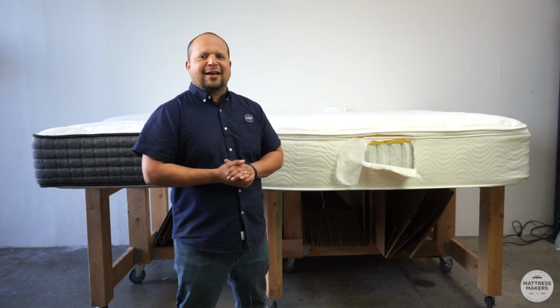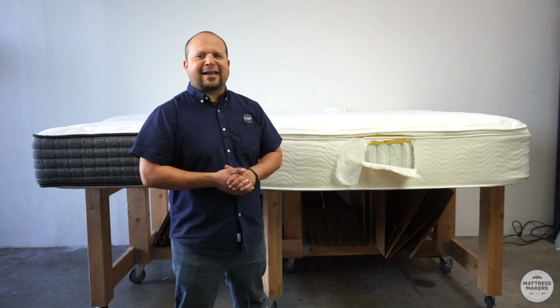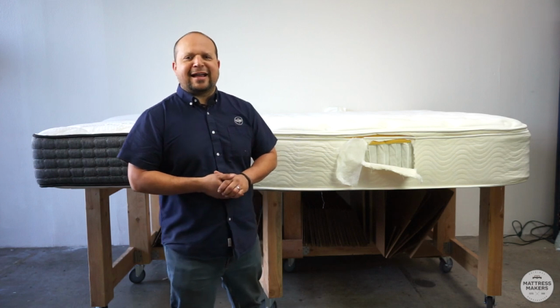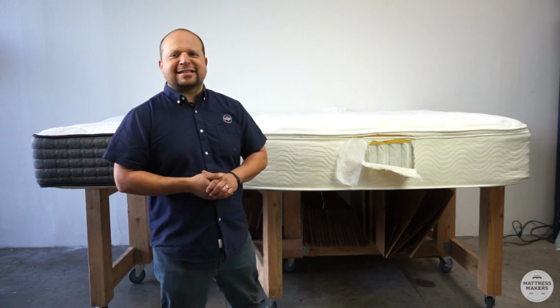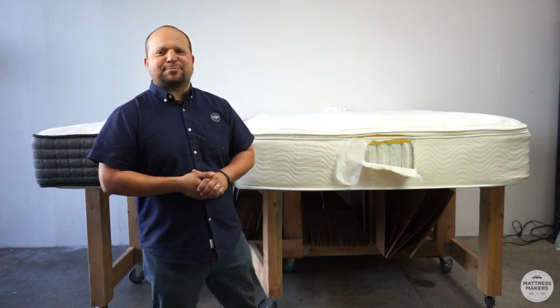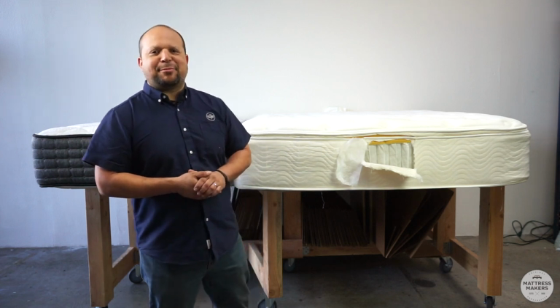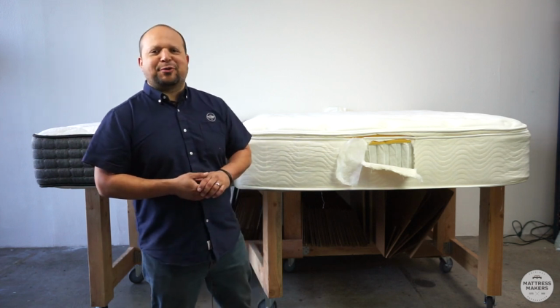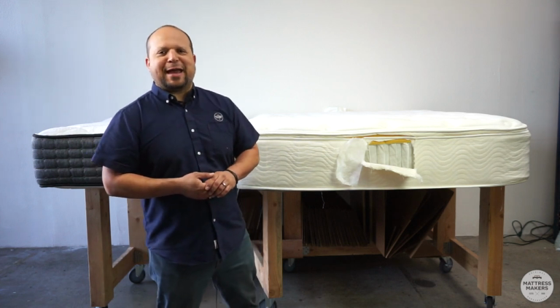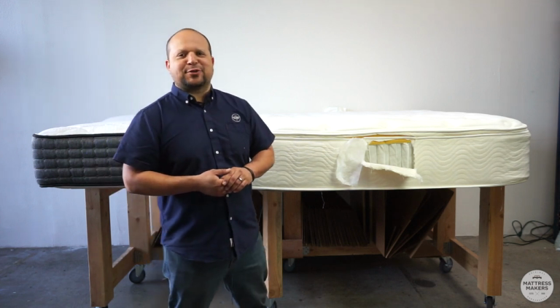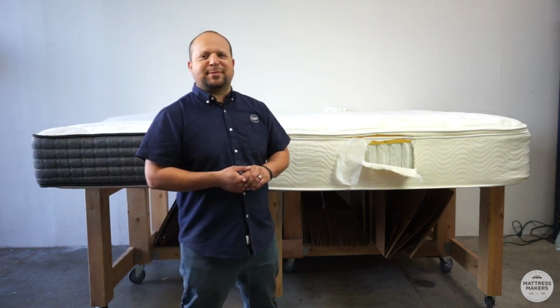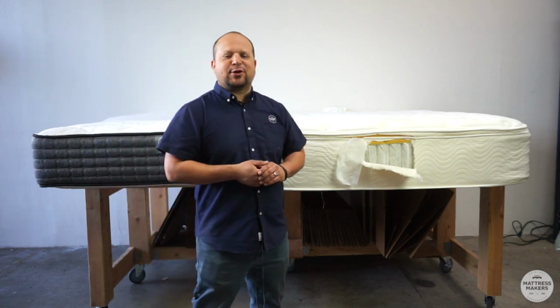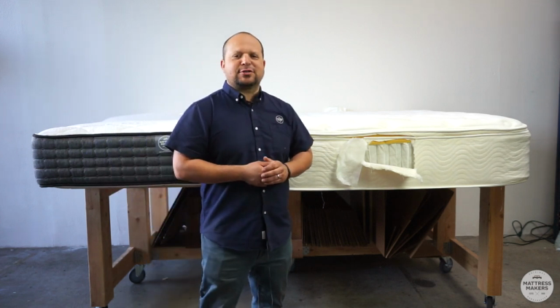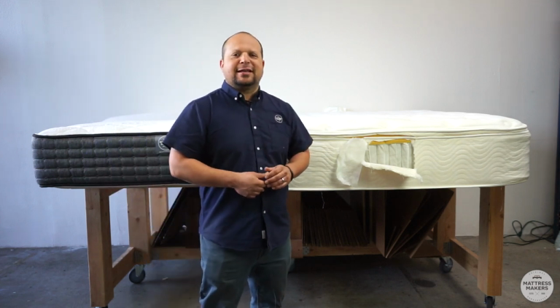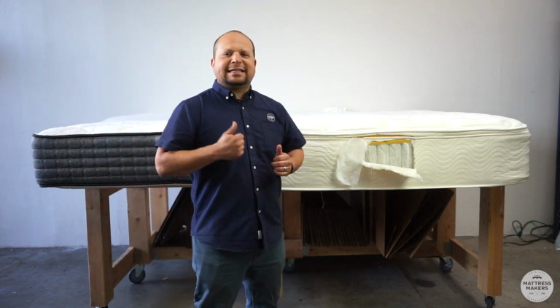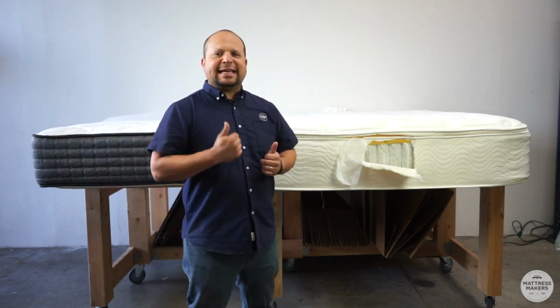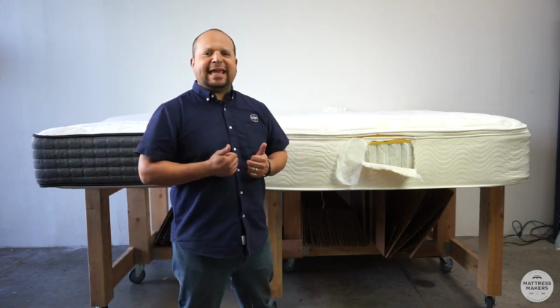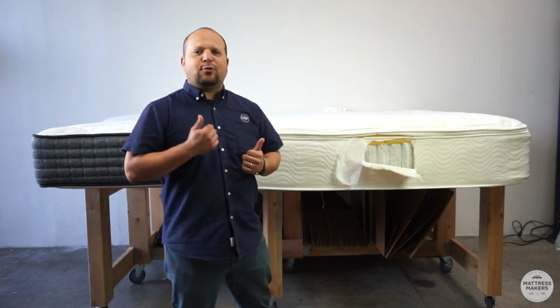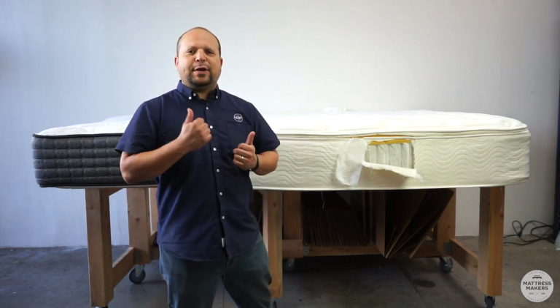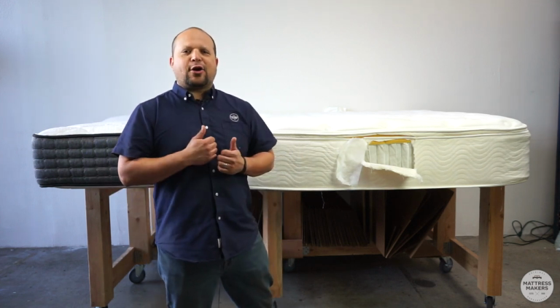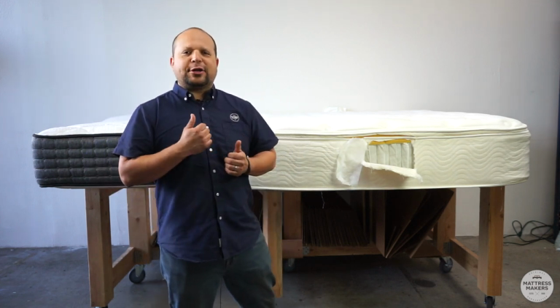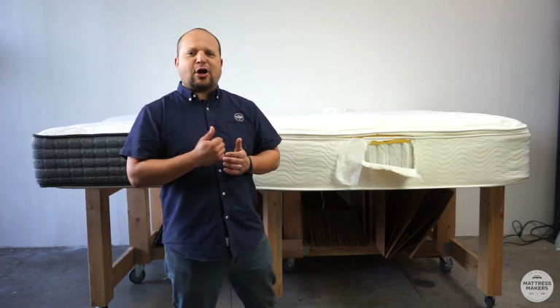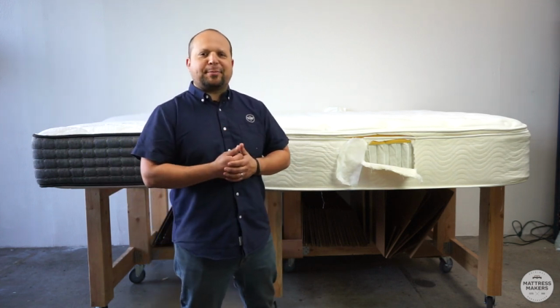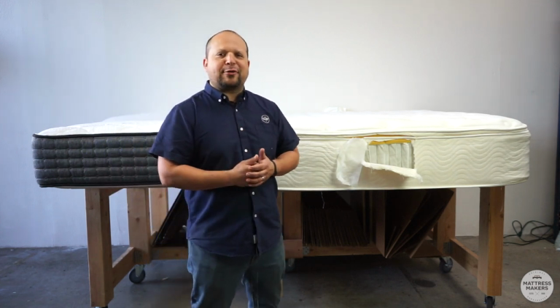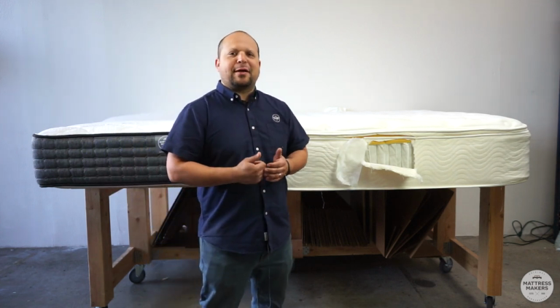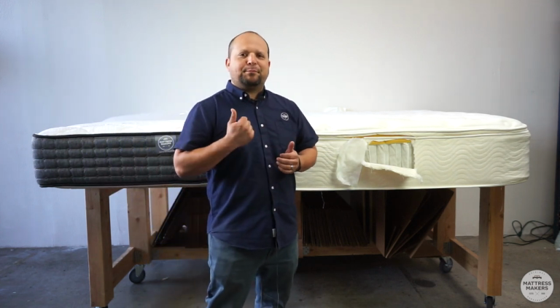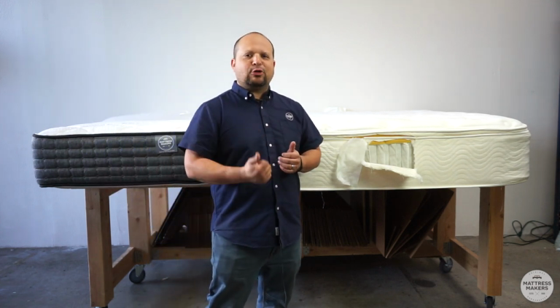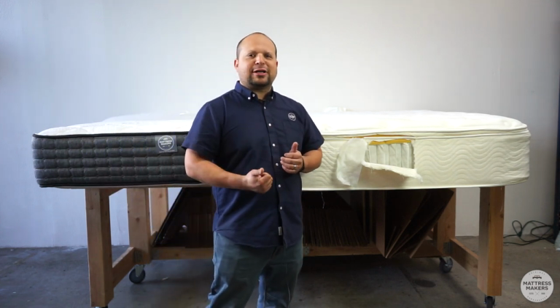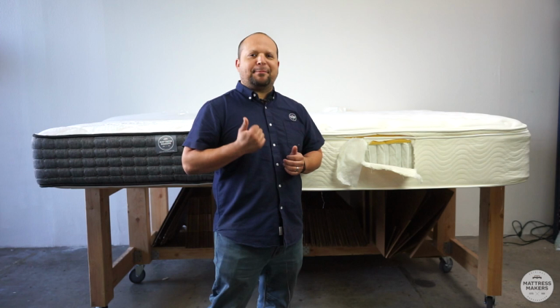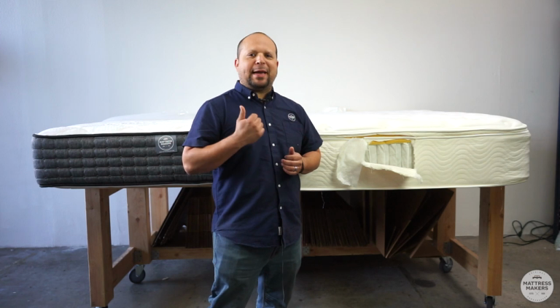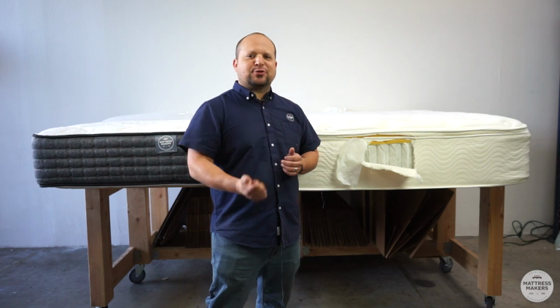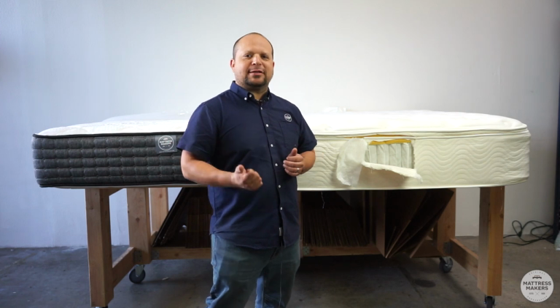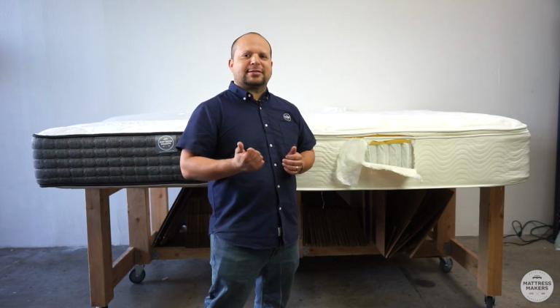Hi guys, this is Pablo with Mattress Makers. Today we are going to talk about pillow top mattresses.